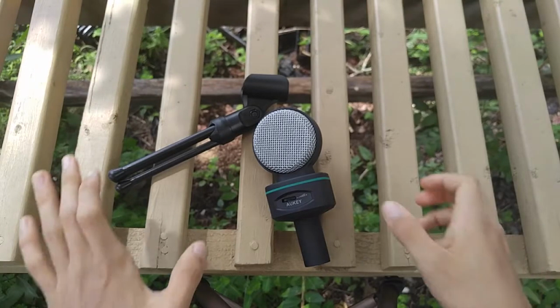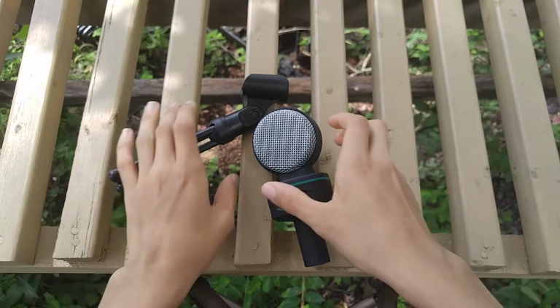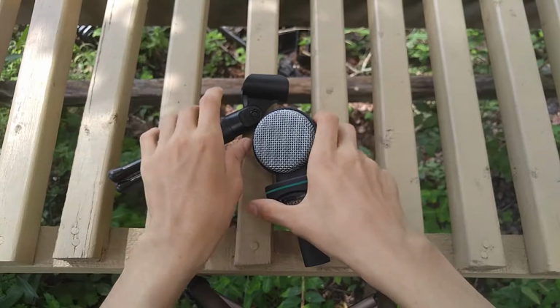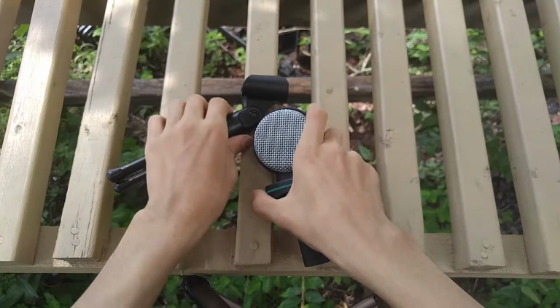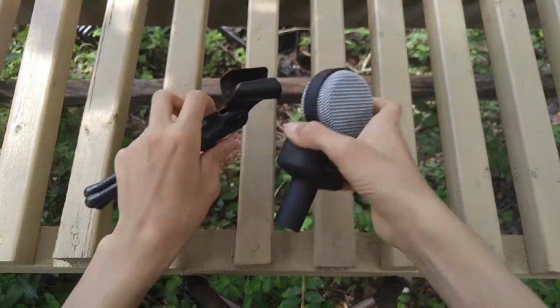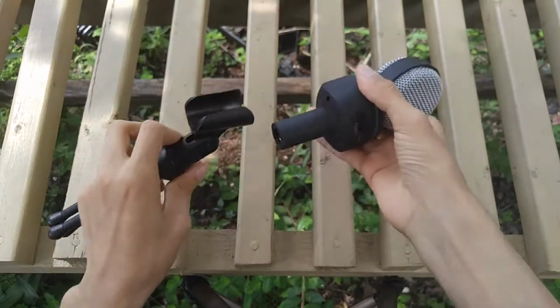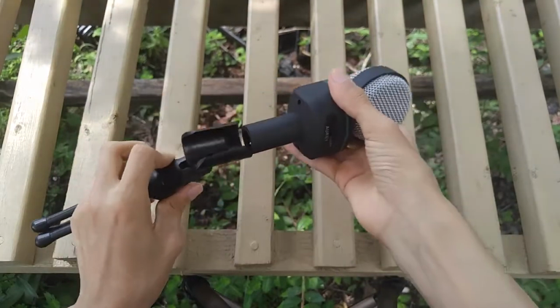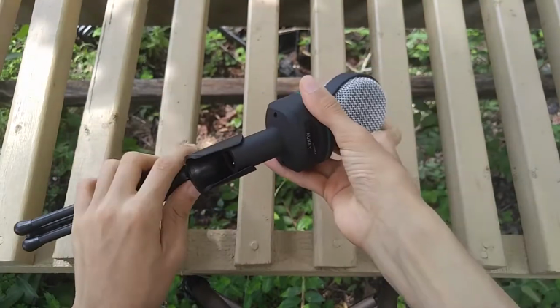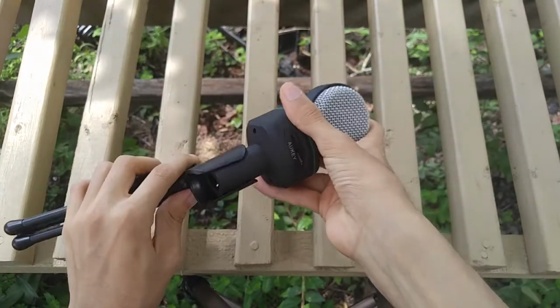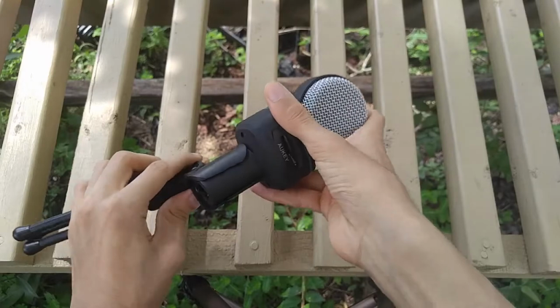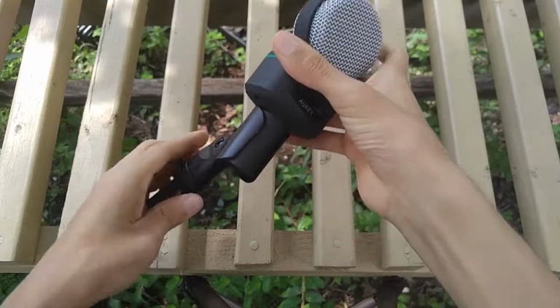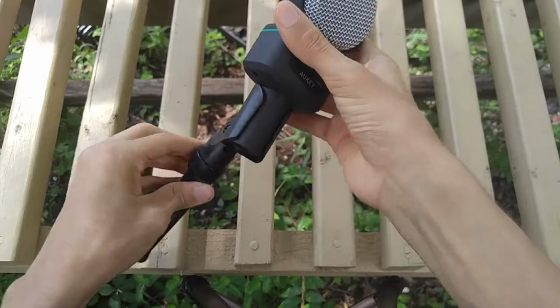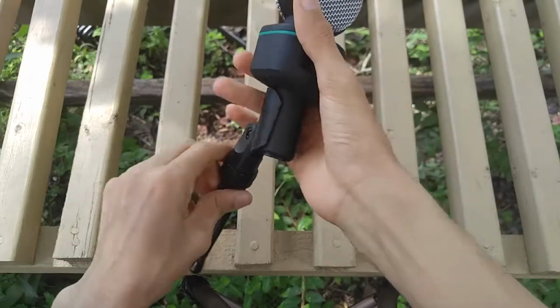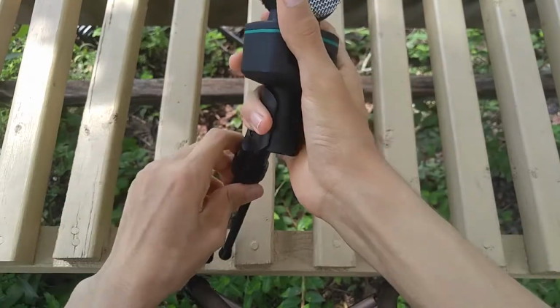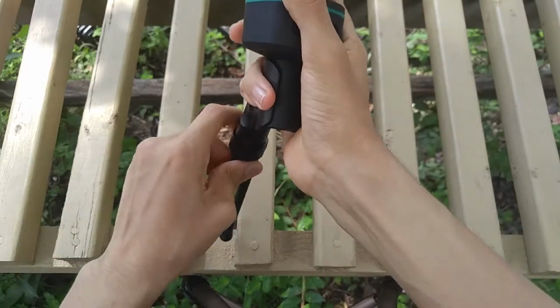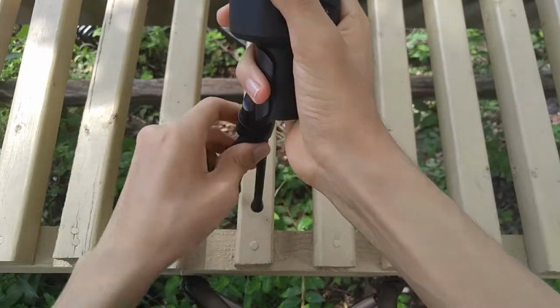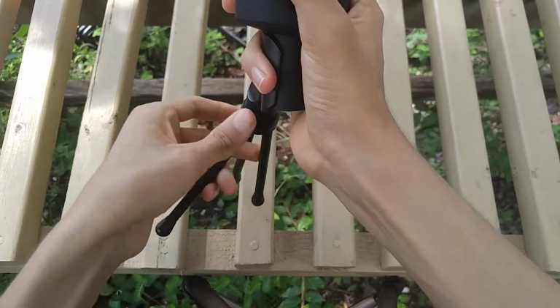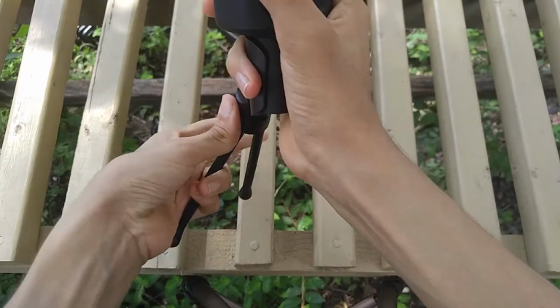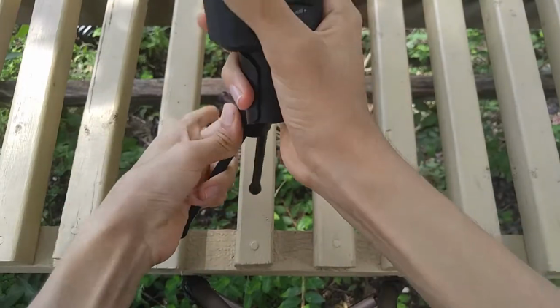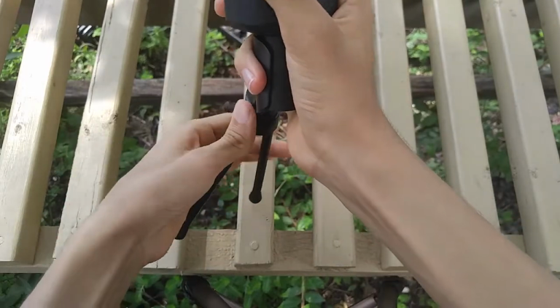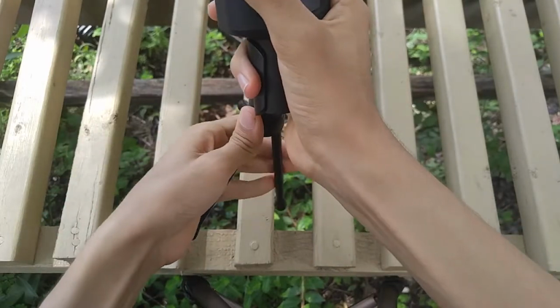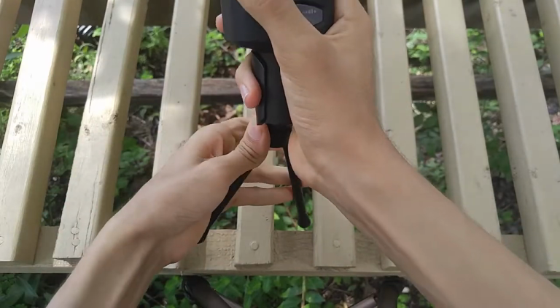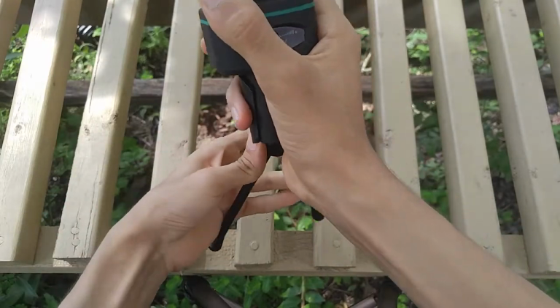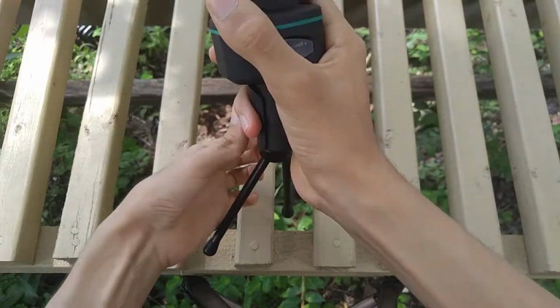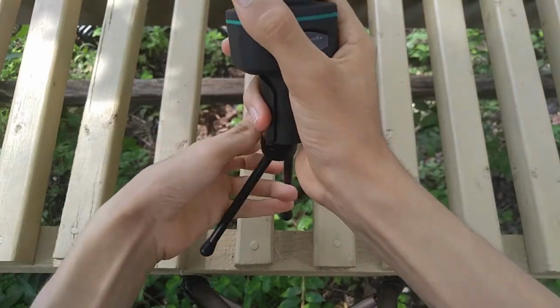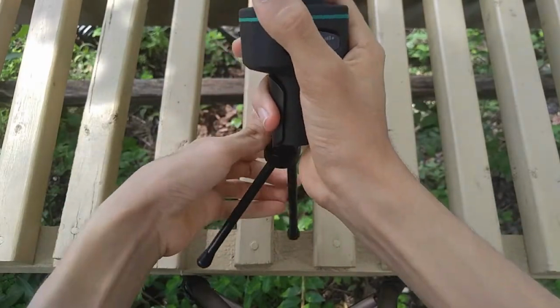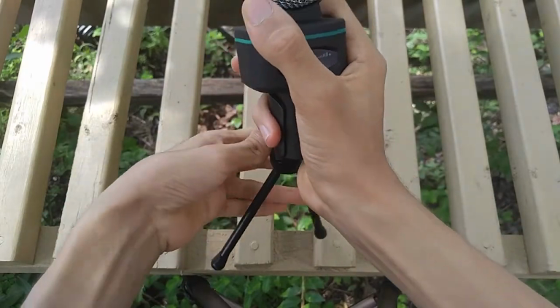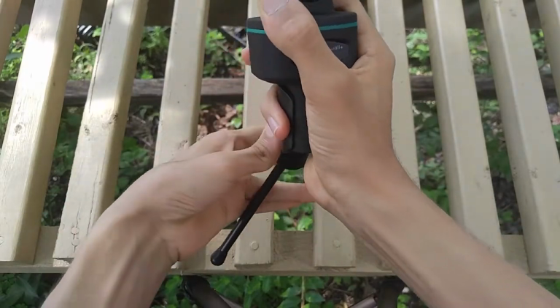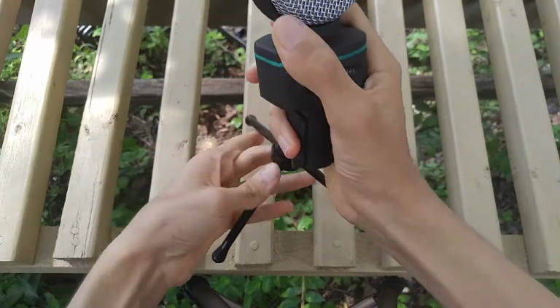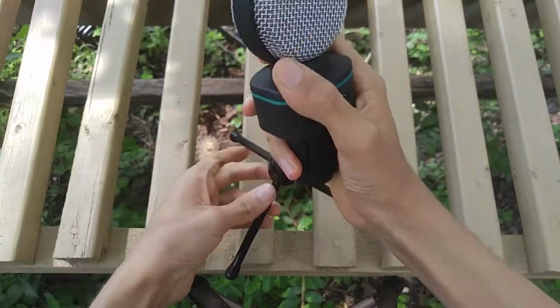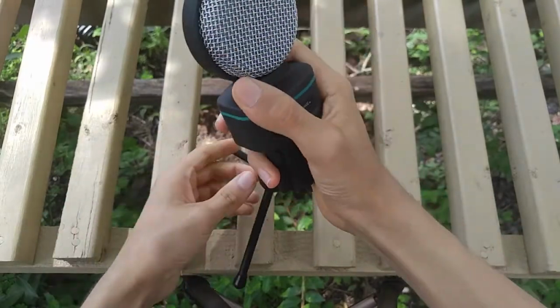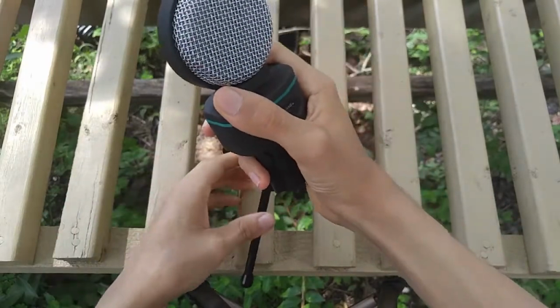Also, the mic has a volume input, which I forgot to mention, so I'll be testing that too in this recording. So, here is the audio test.